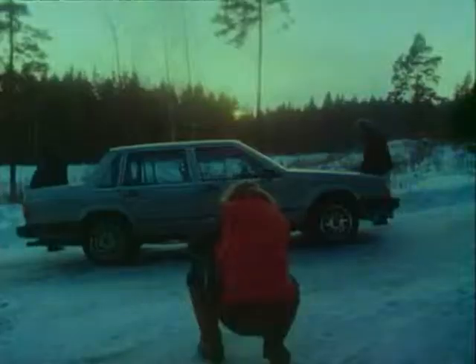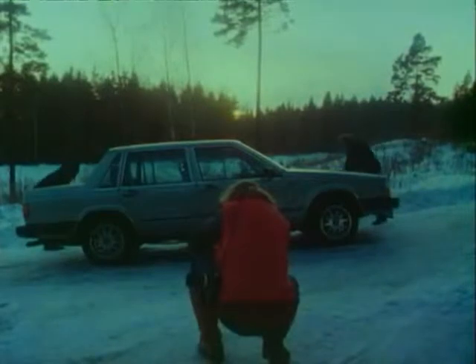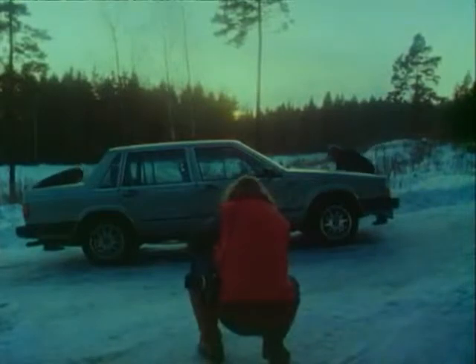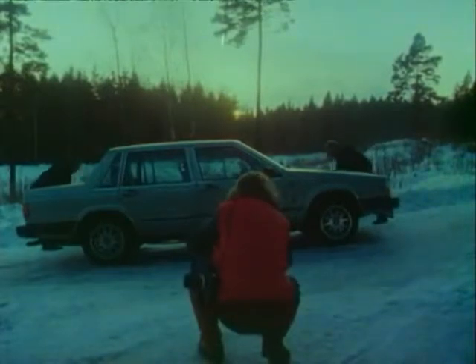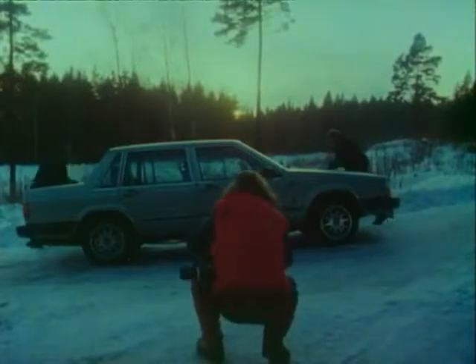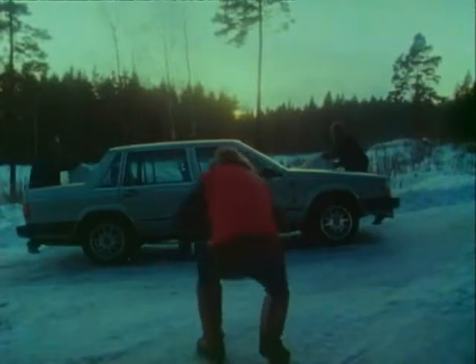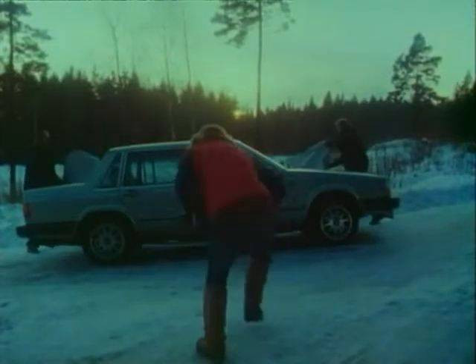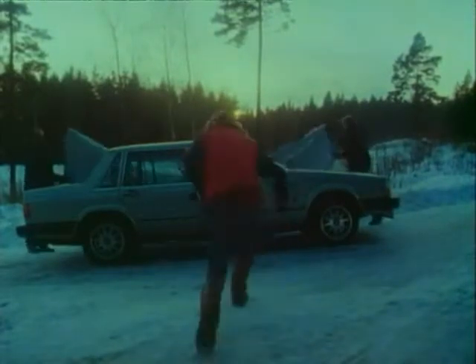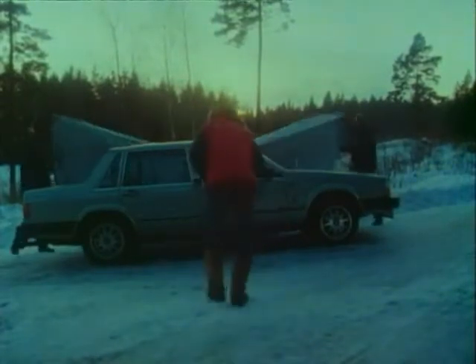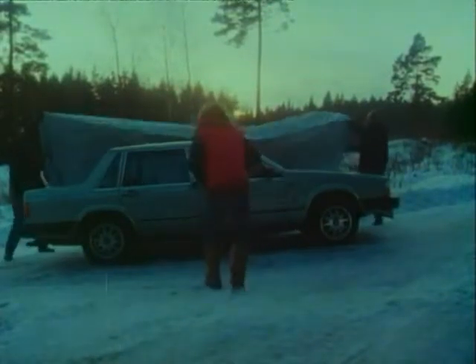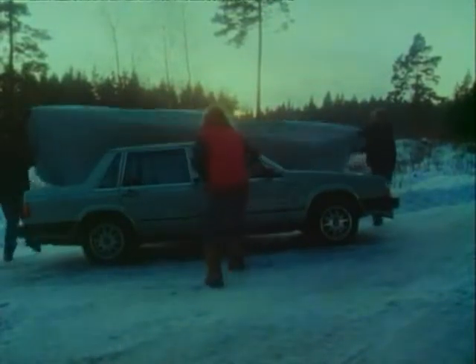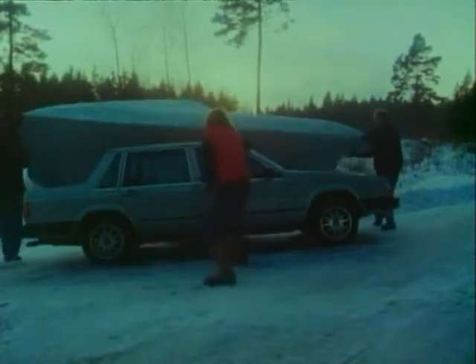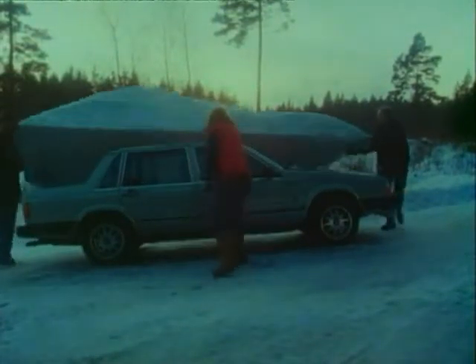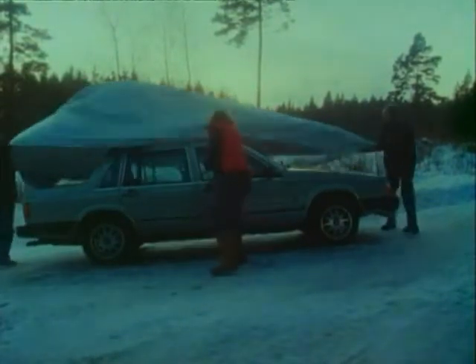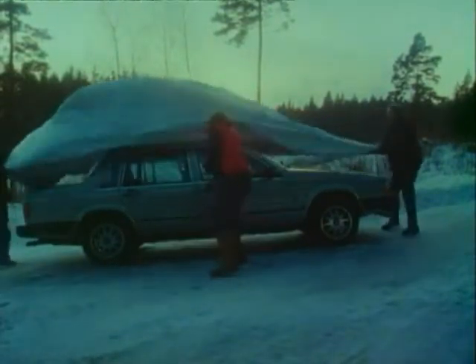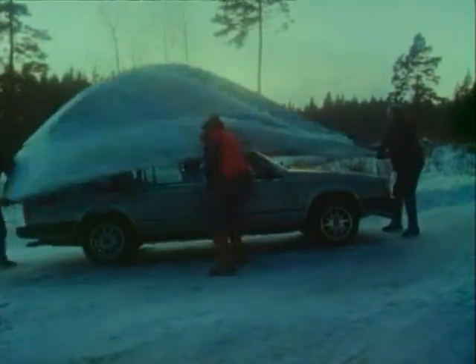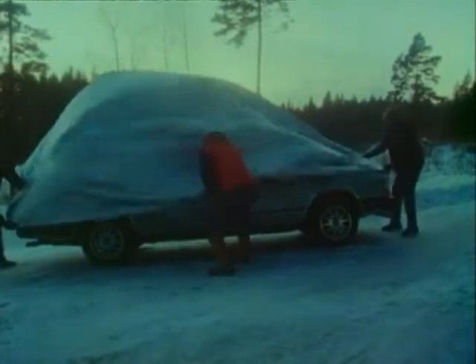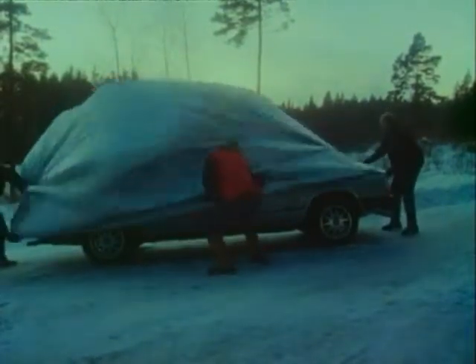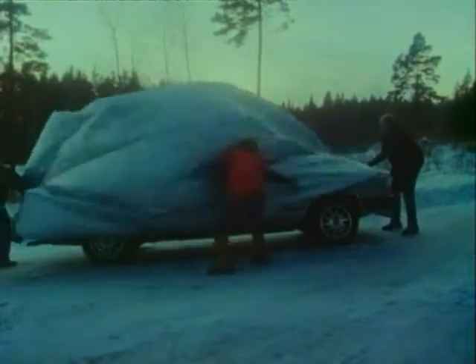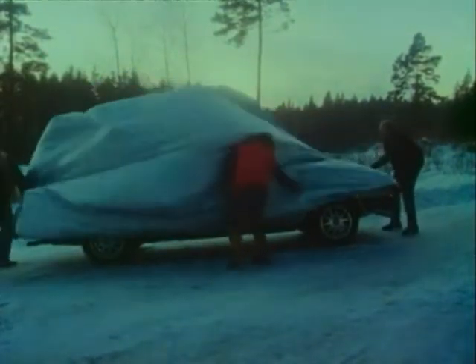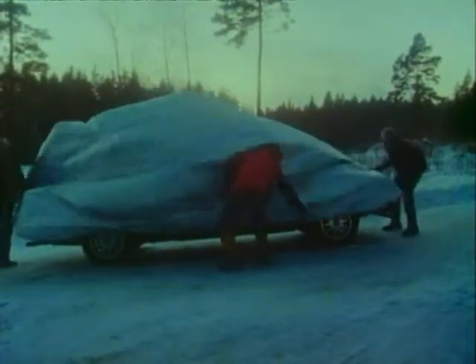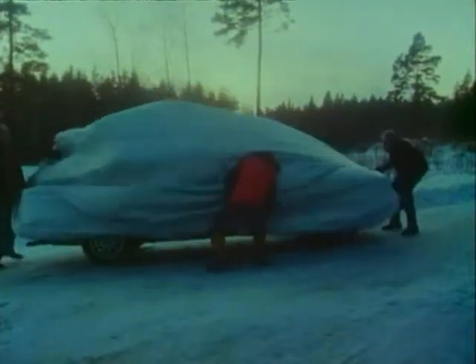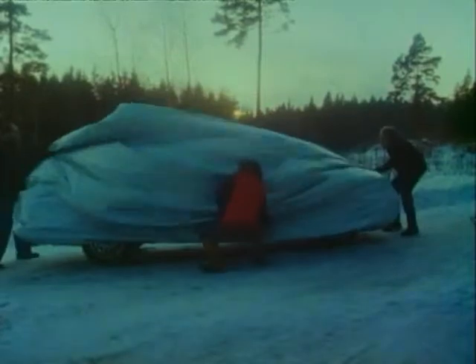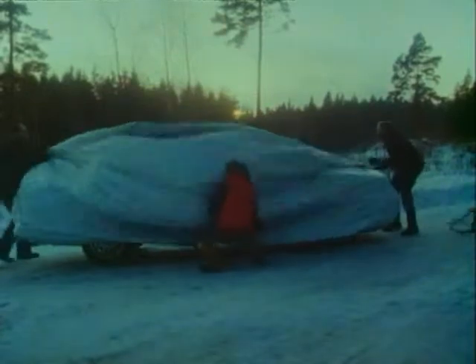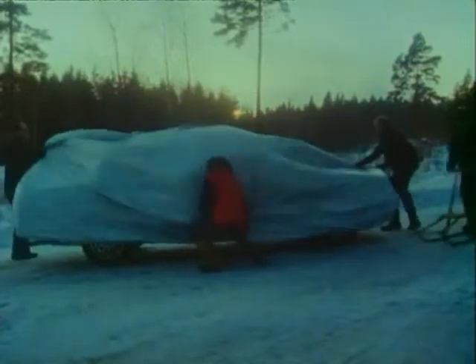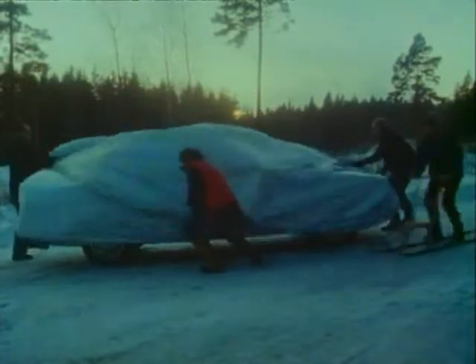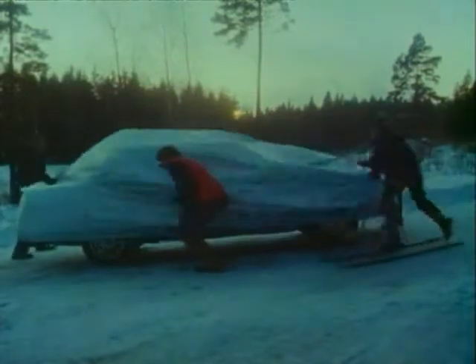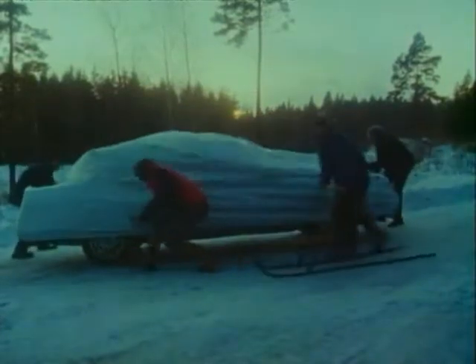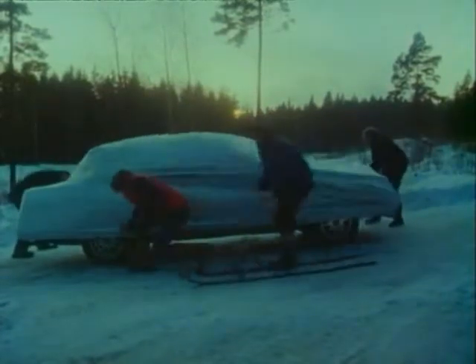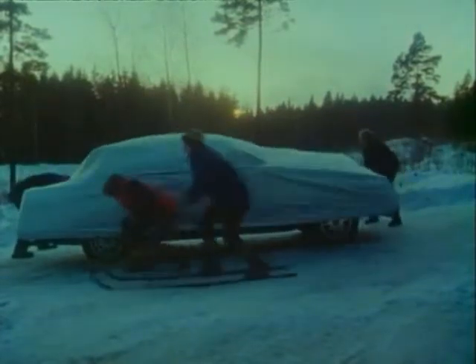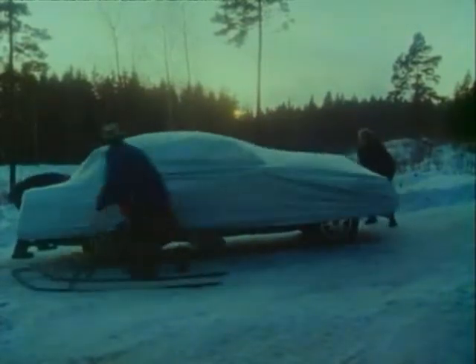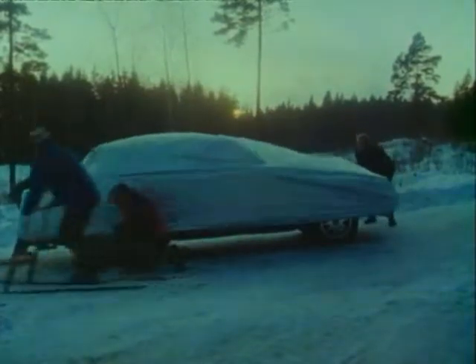Now it's time to start preparations for marketing. The first pictures of the new car are taken, but still it's top secret.